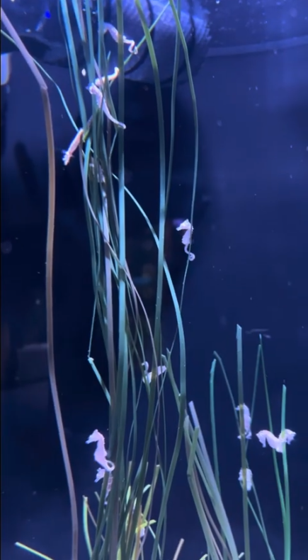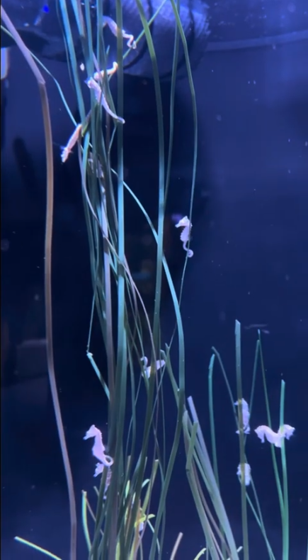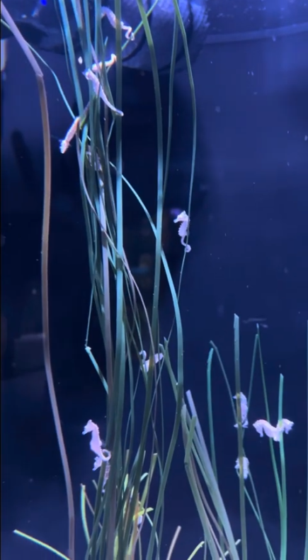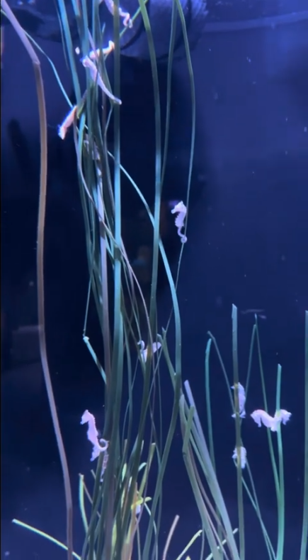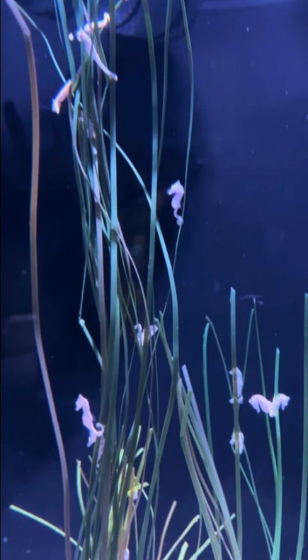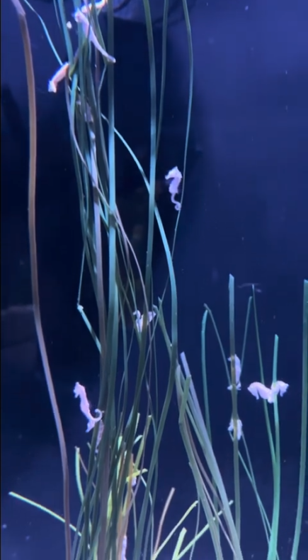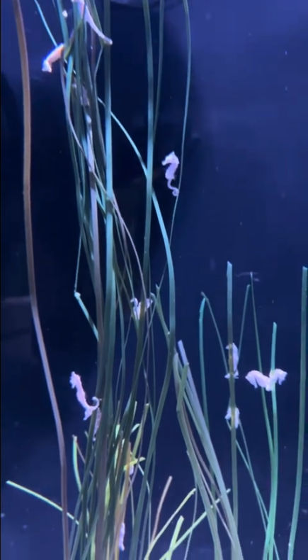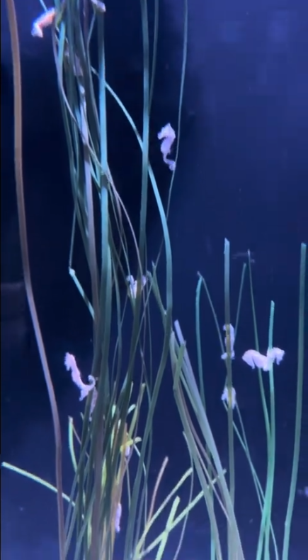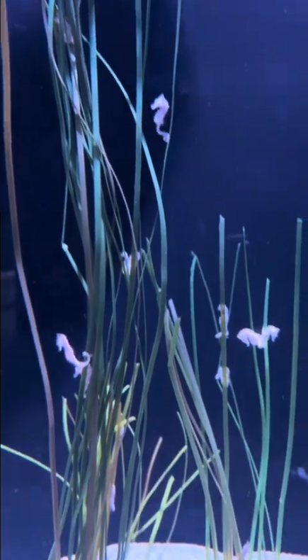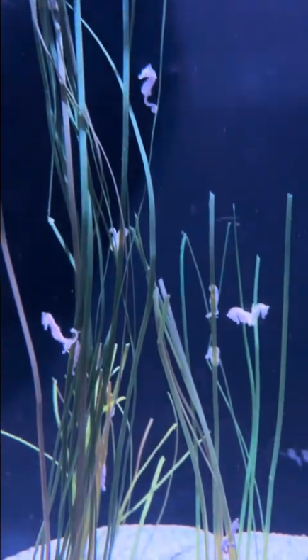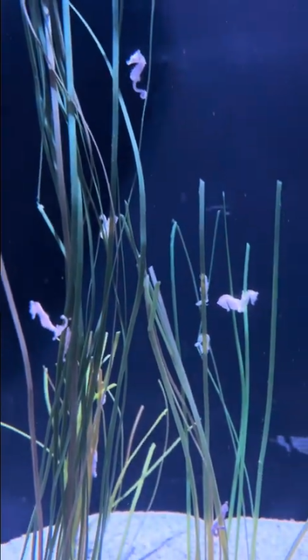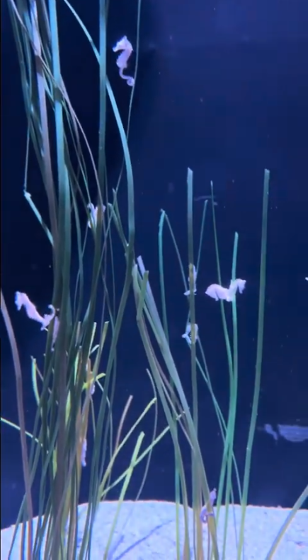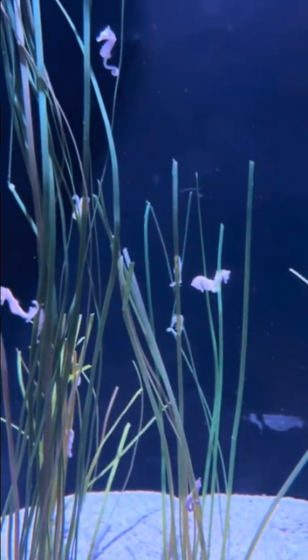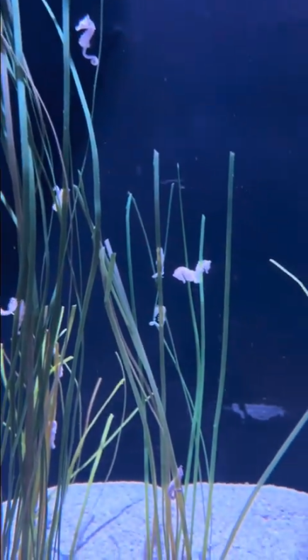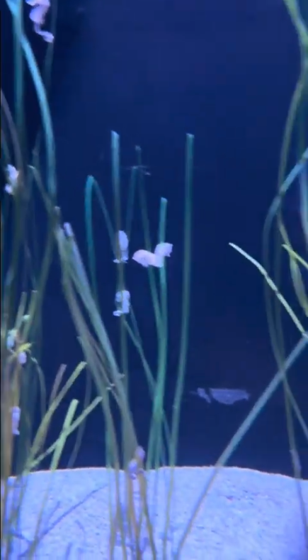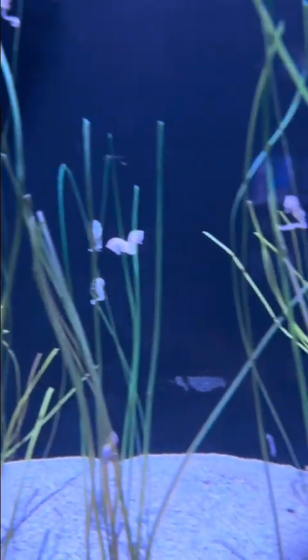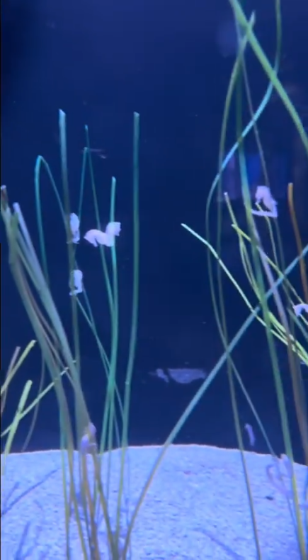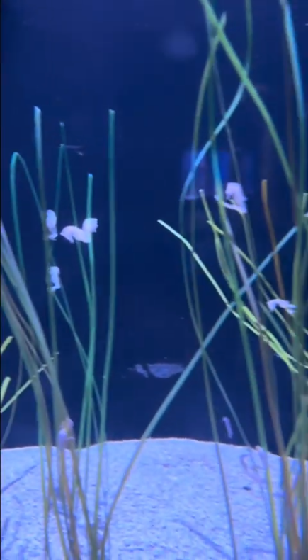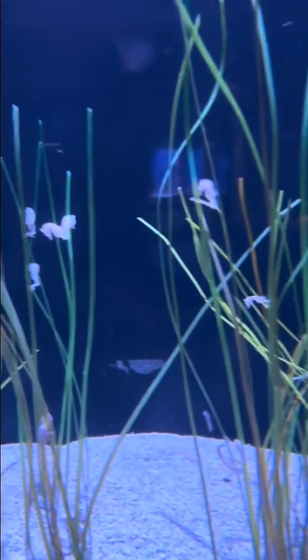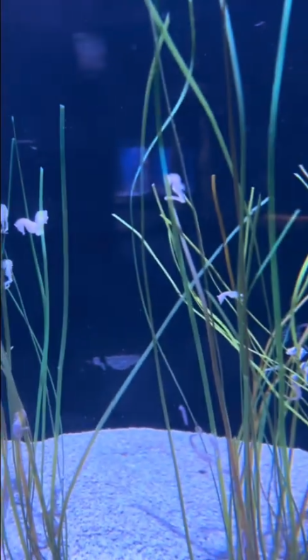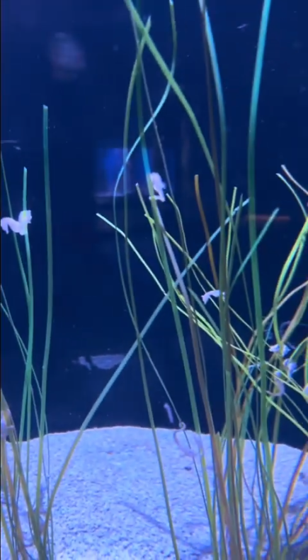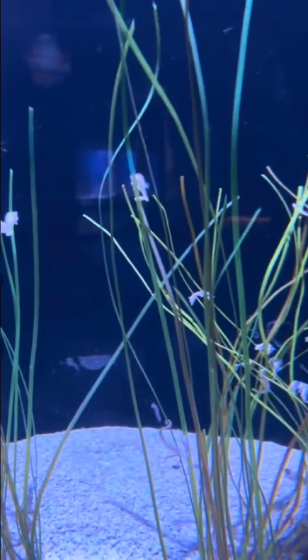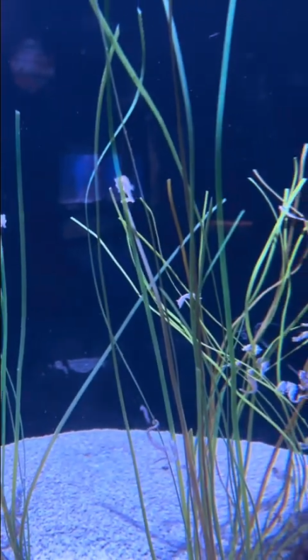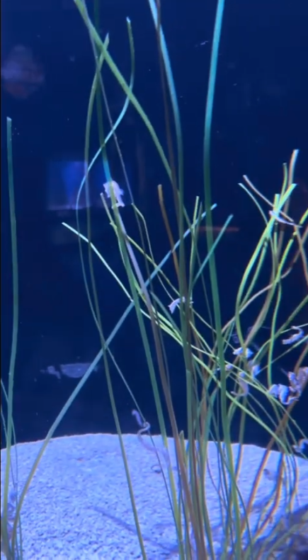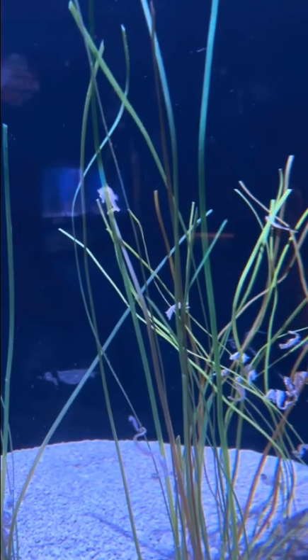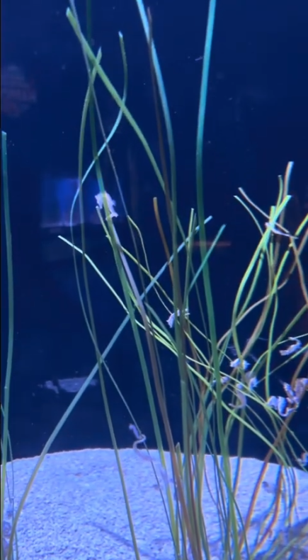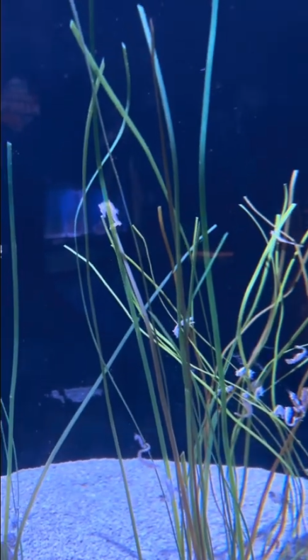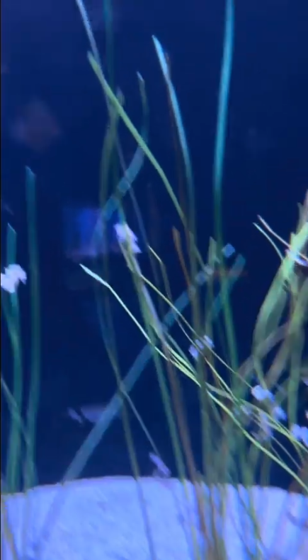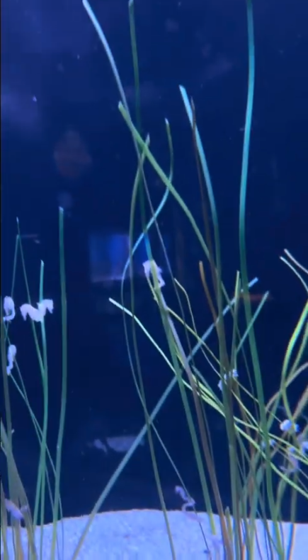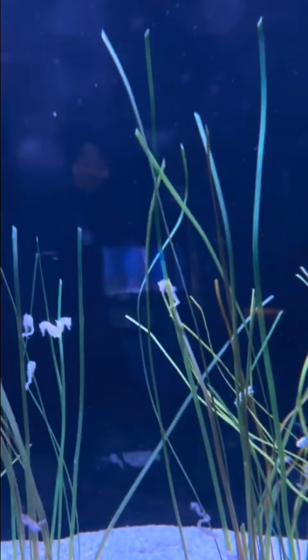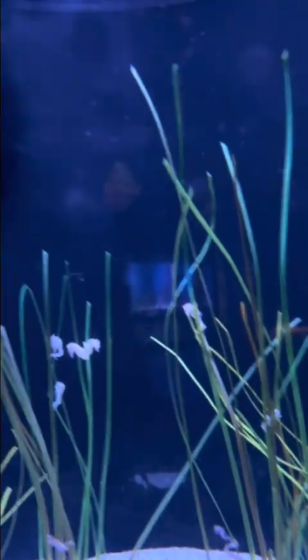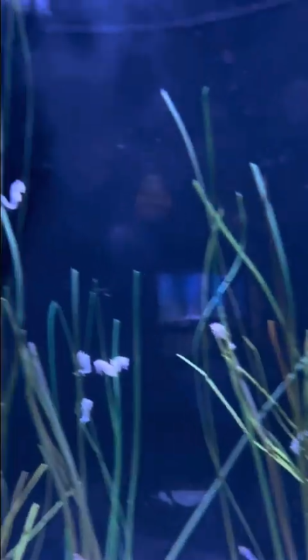These are pygmy seahorses. Aren't they cute for their small size?